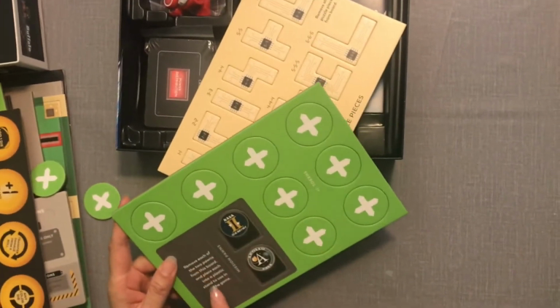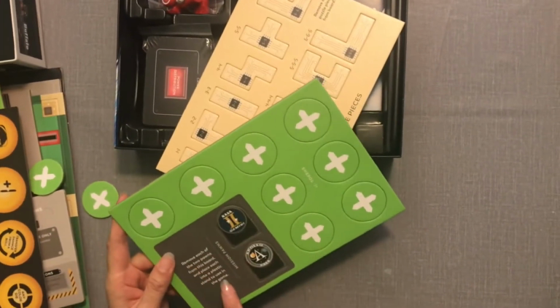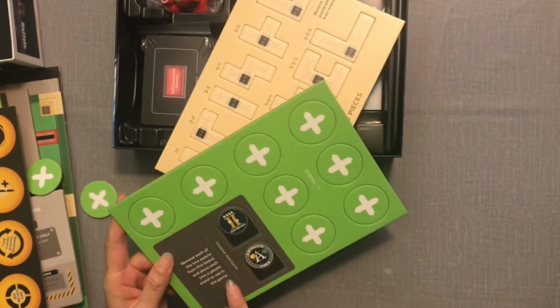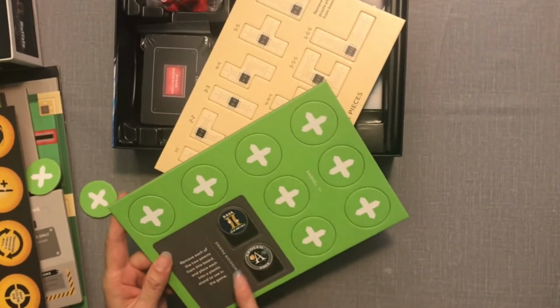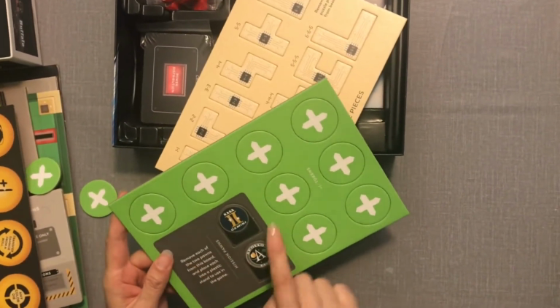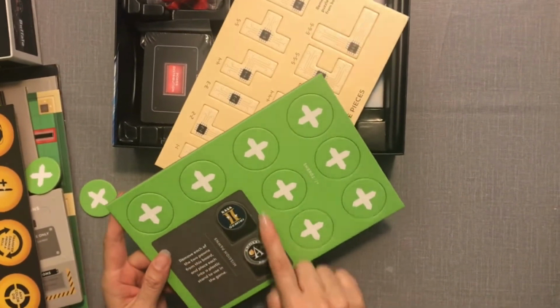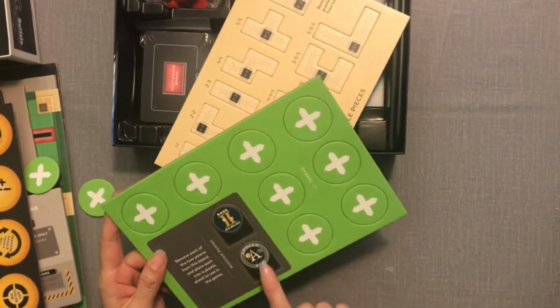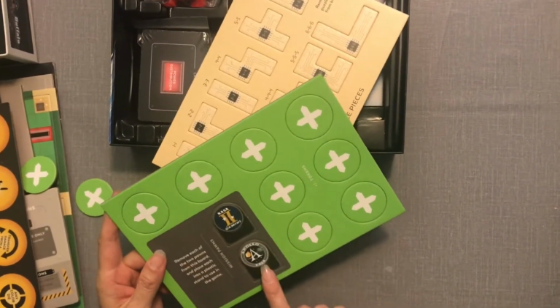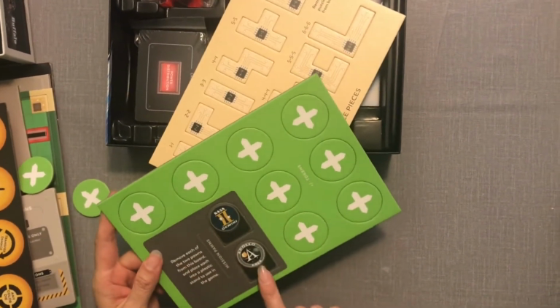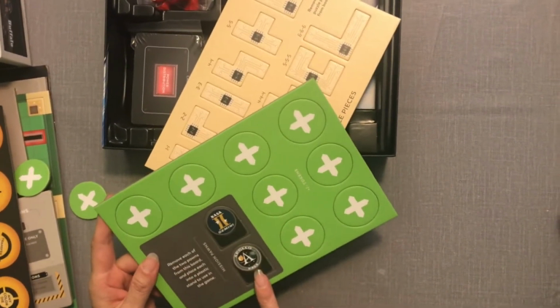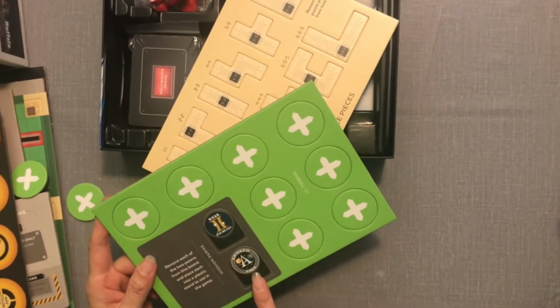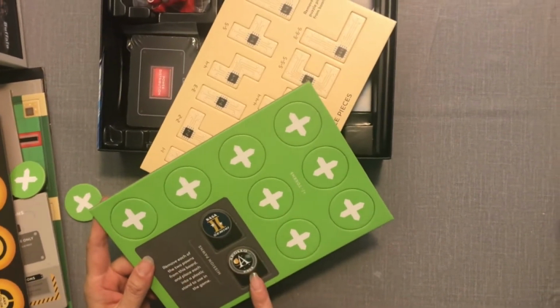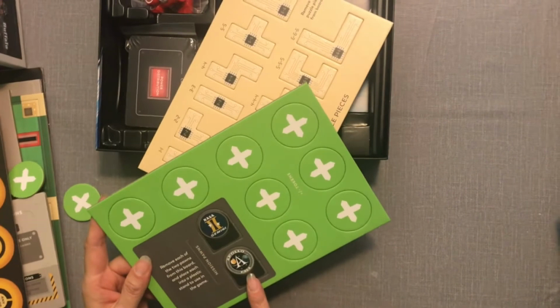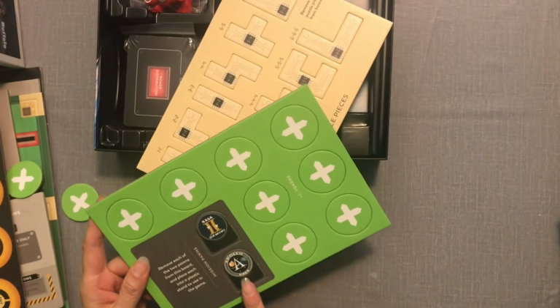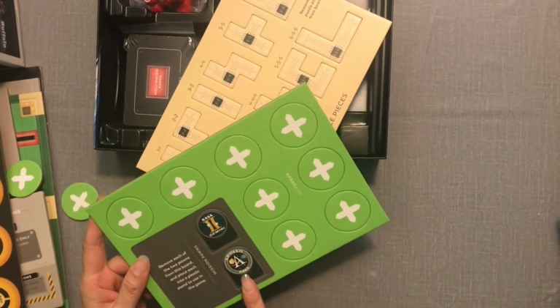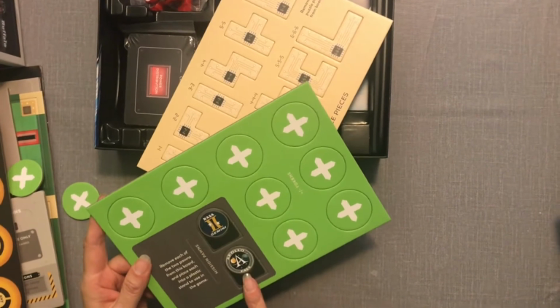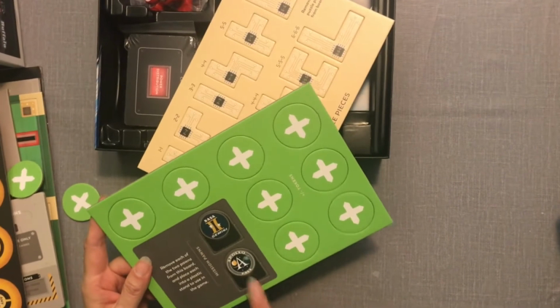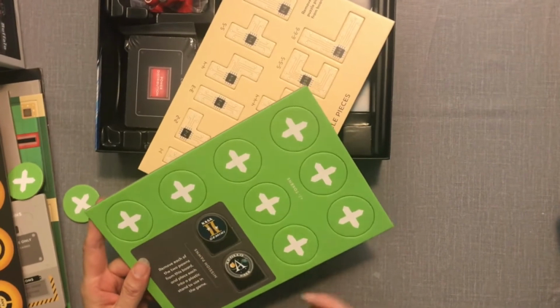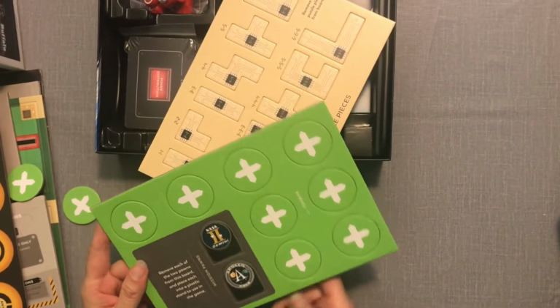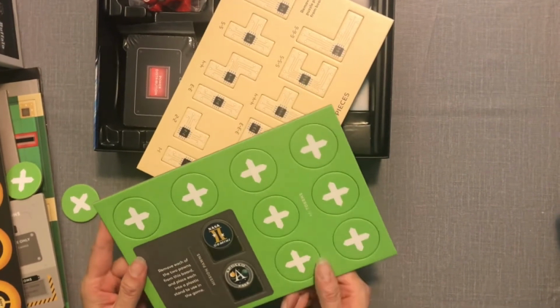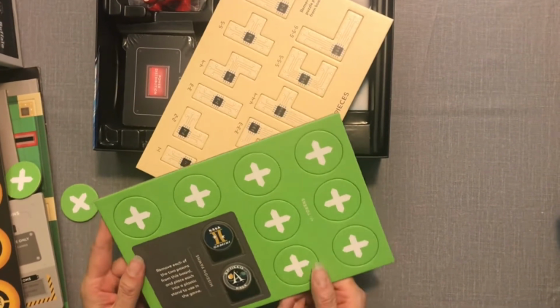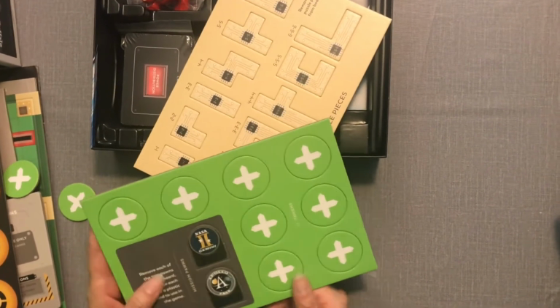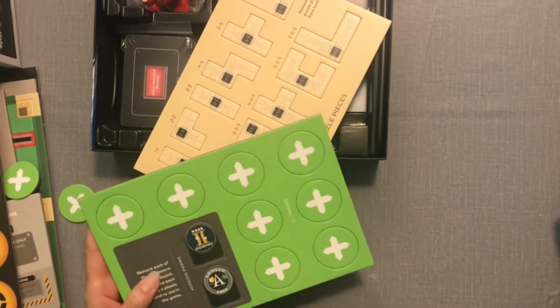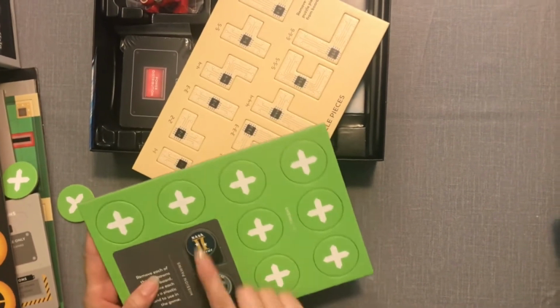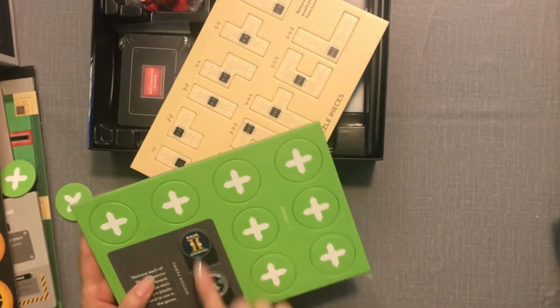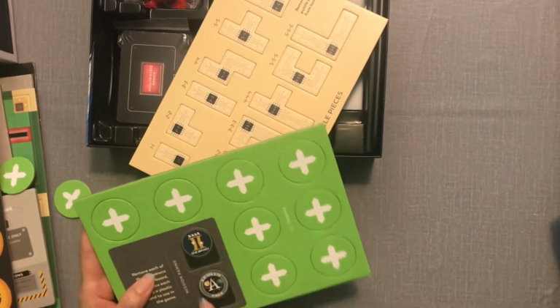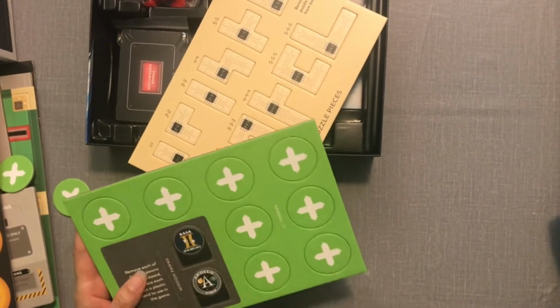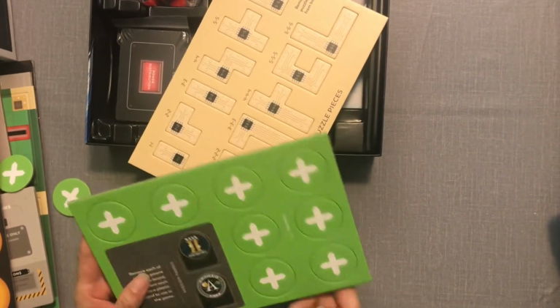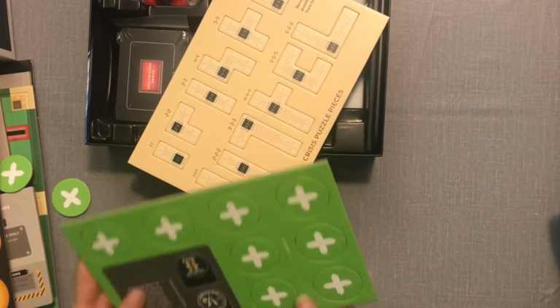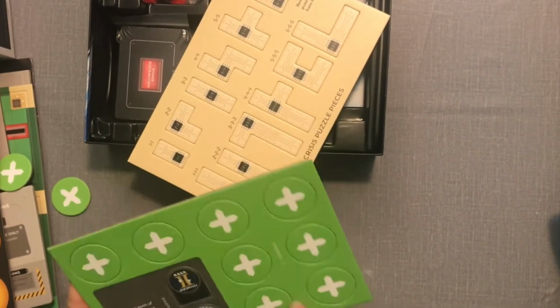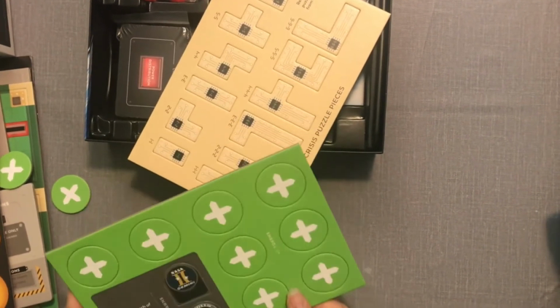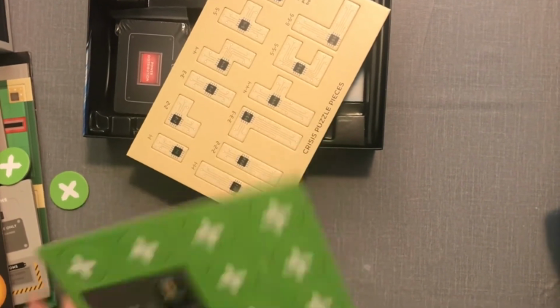So that instruction is referring to this part — you remove the two pawns and place them into plastic stands.